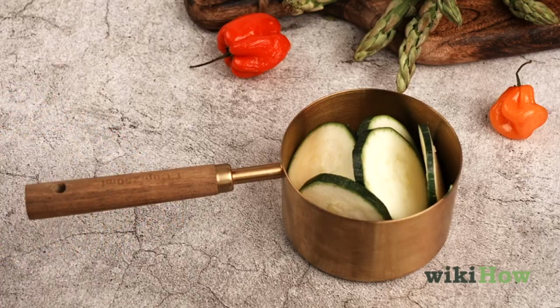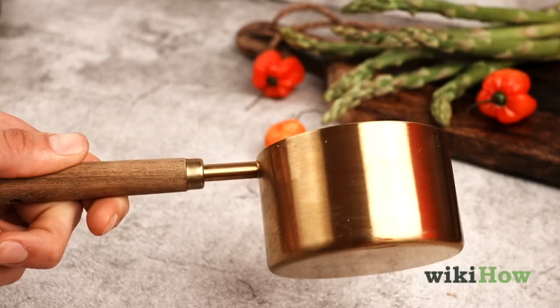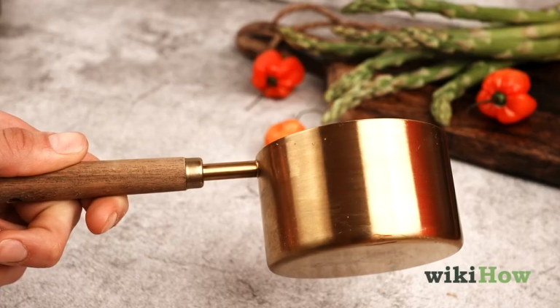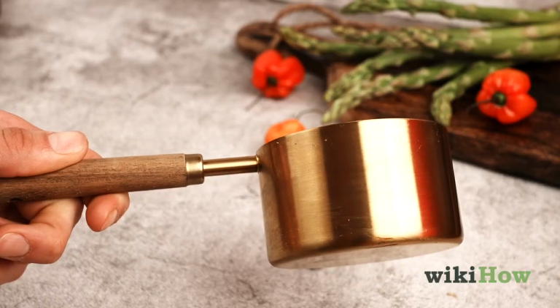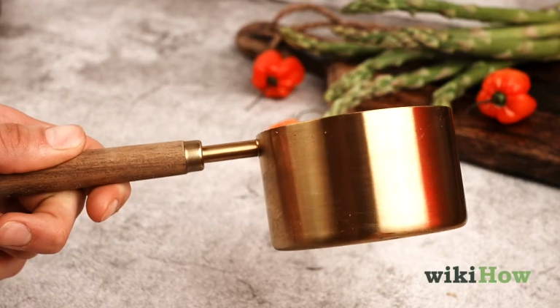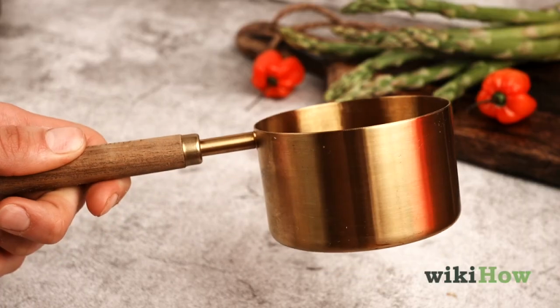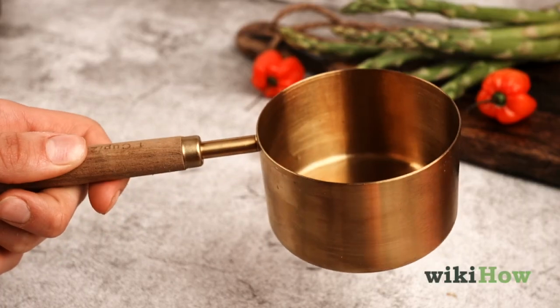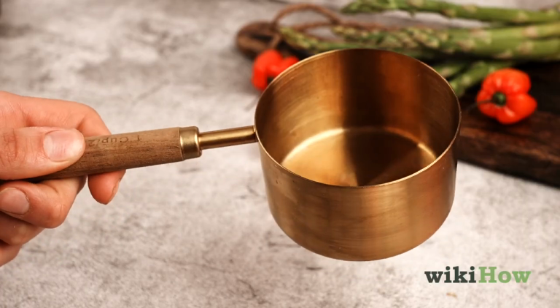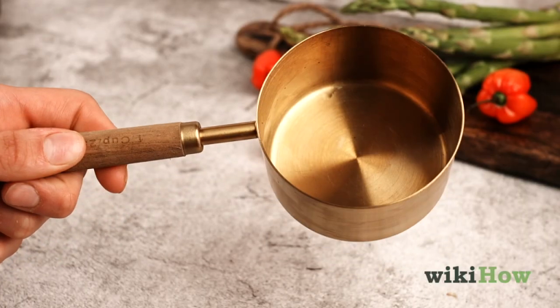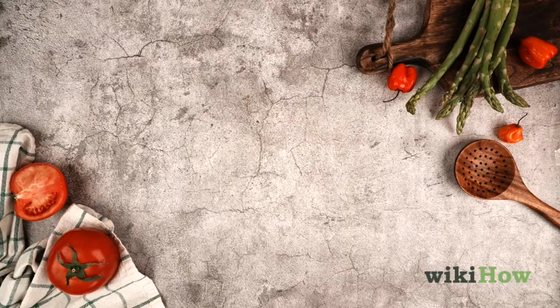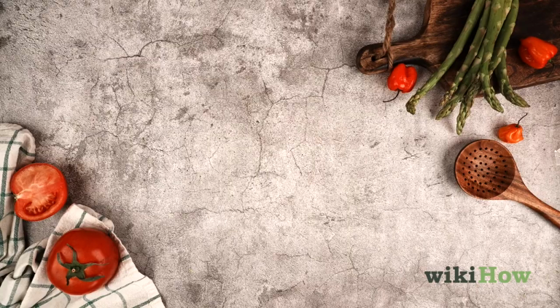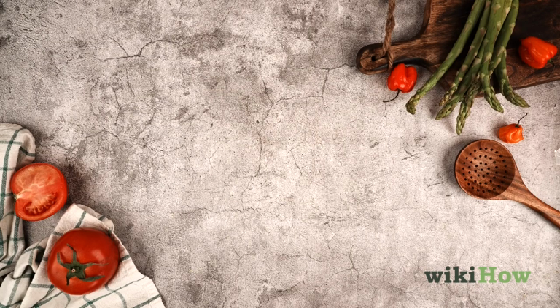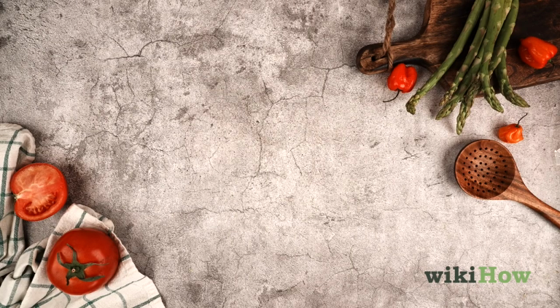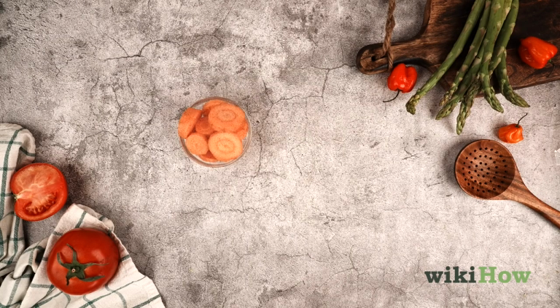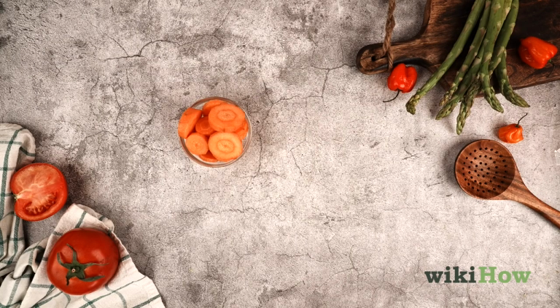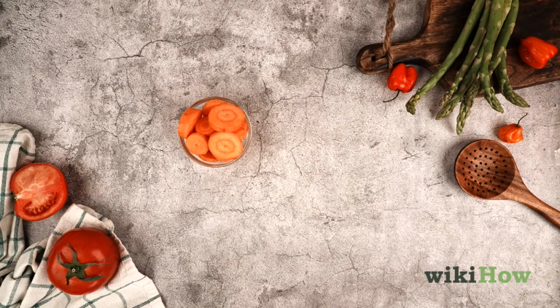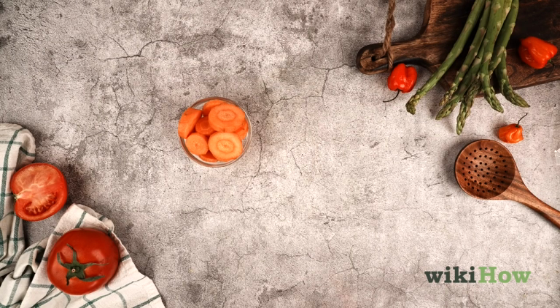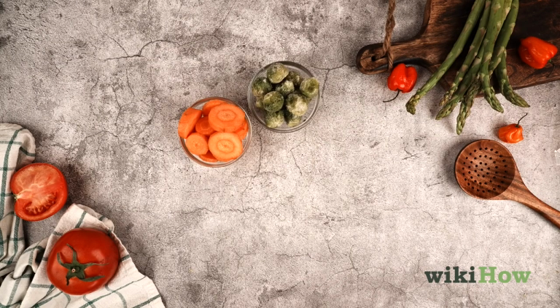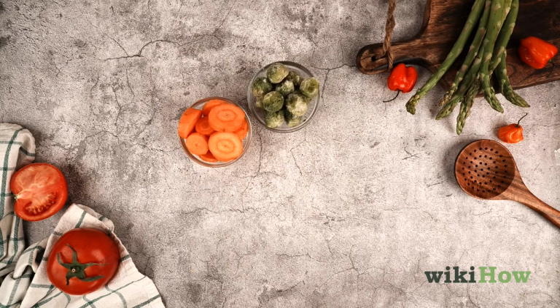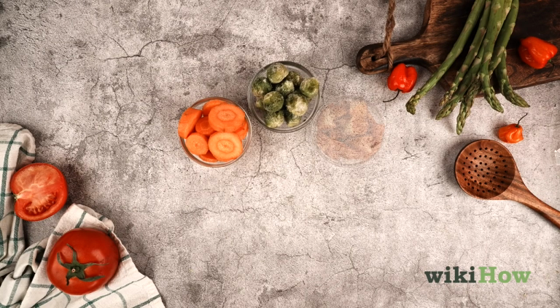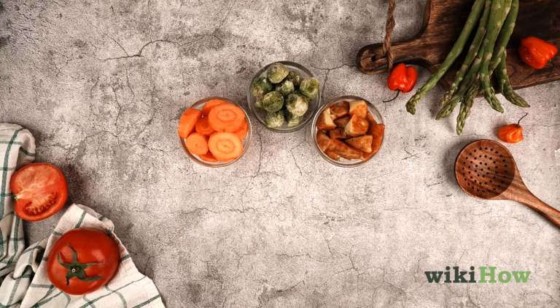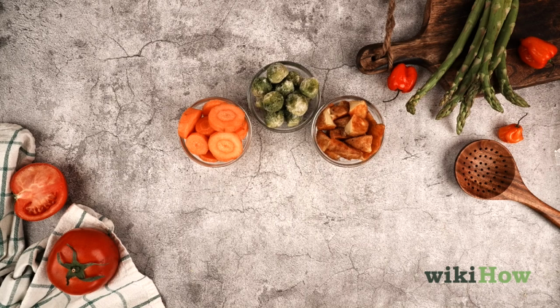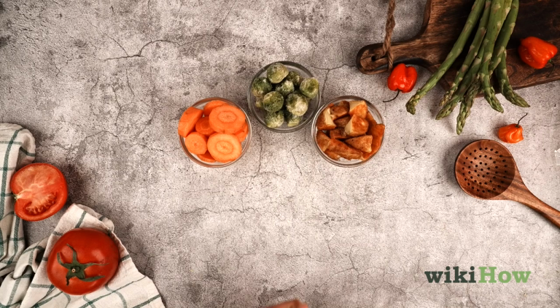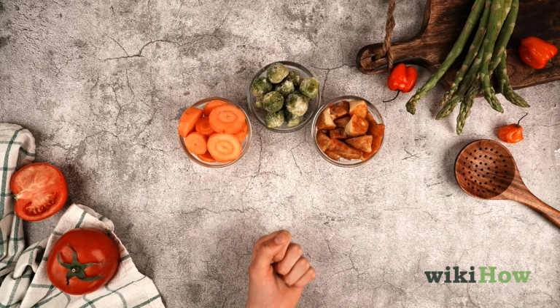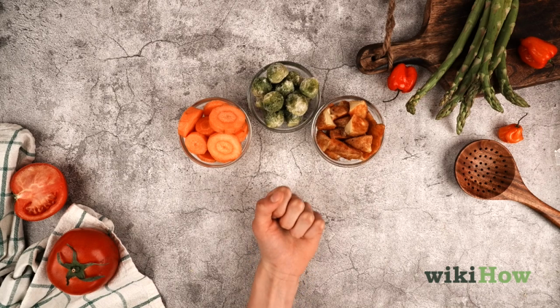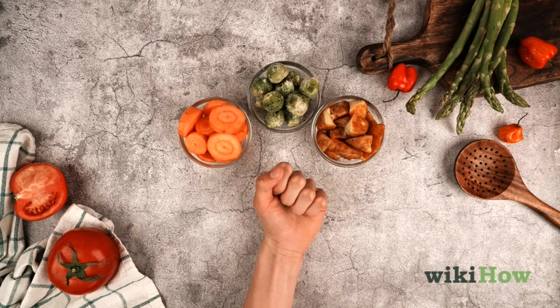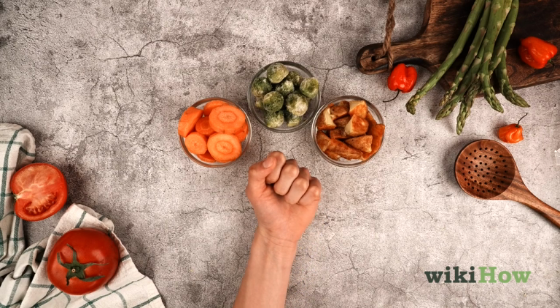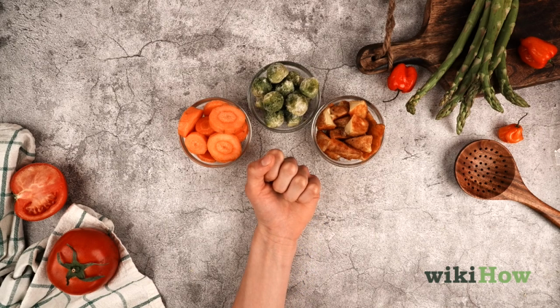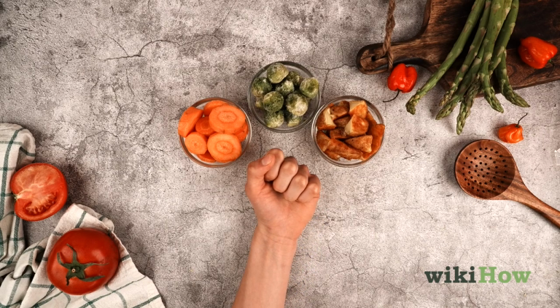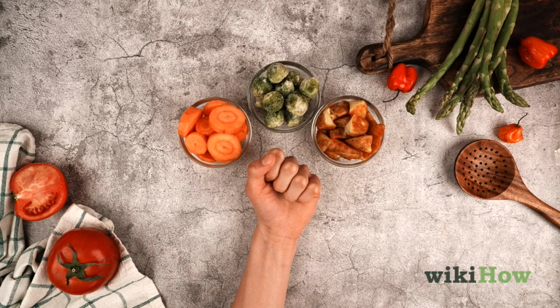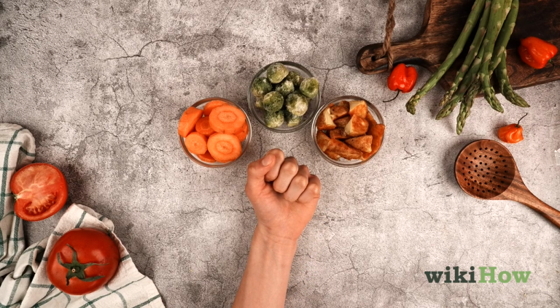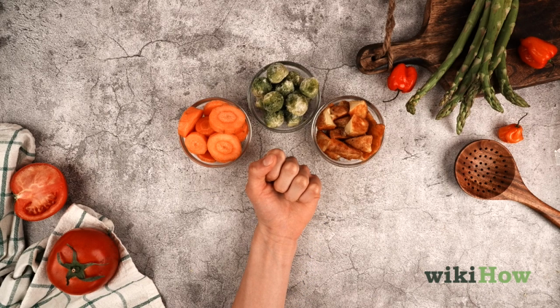If you don't have a measuring cup, make a portion of fresh, frozen, or cooked veggies that's about the size of your fist.